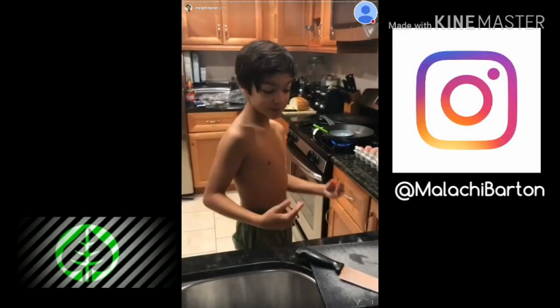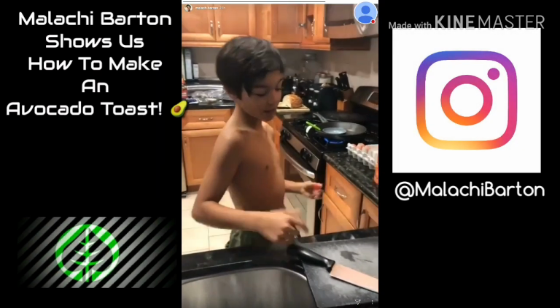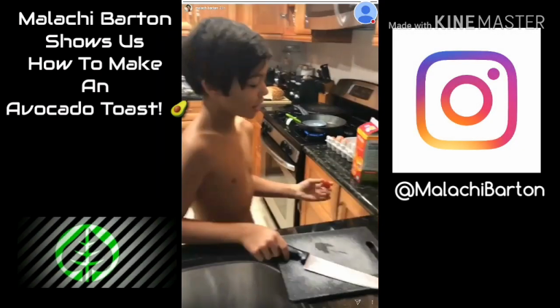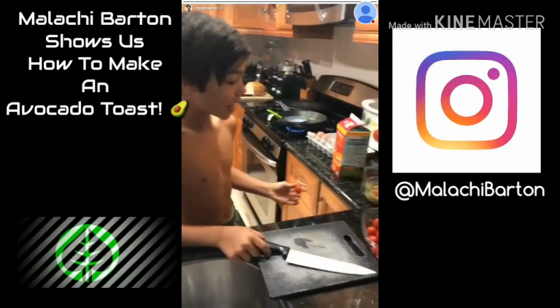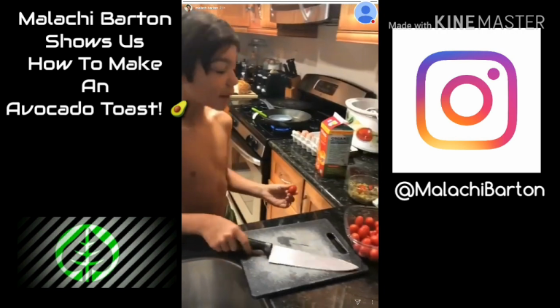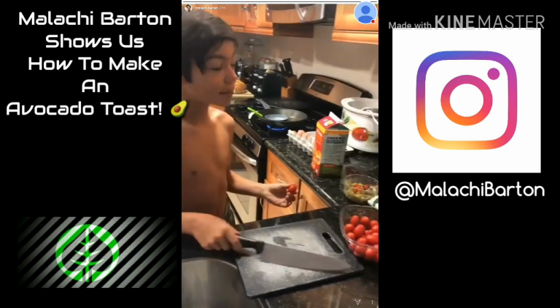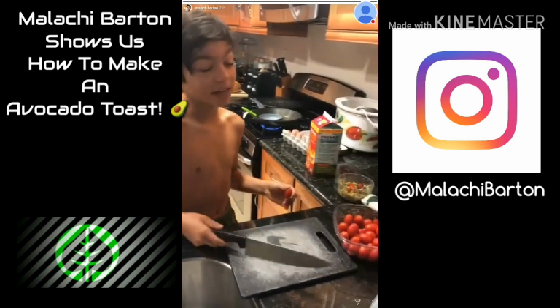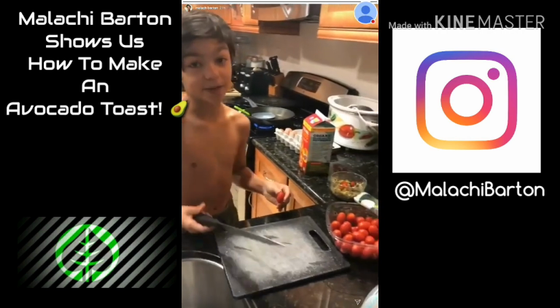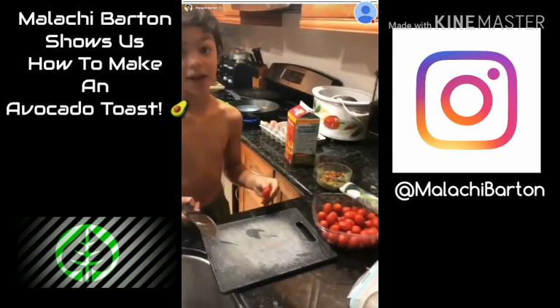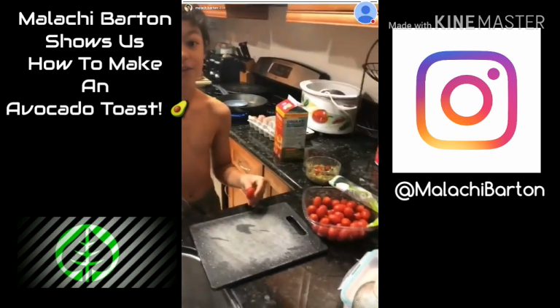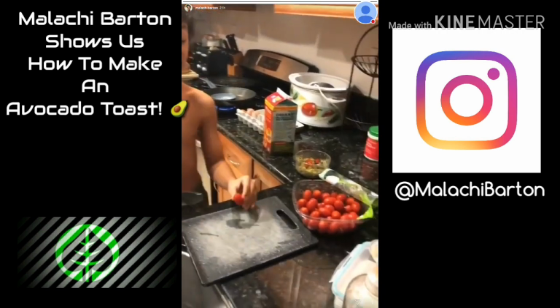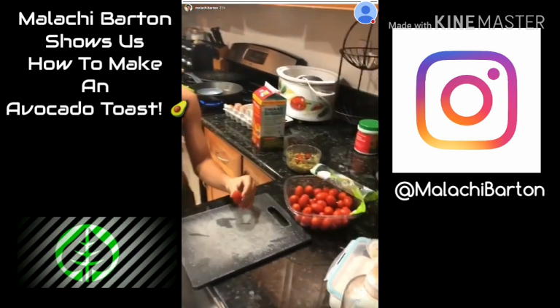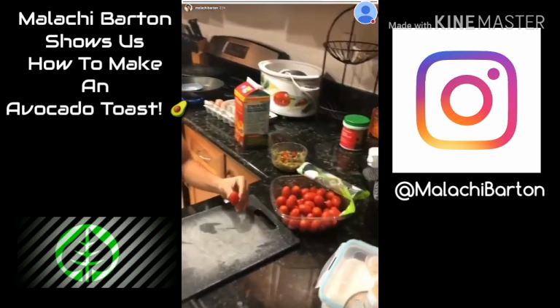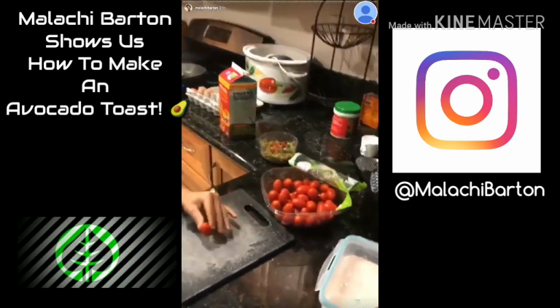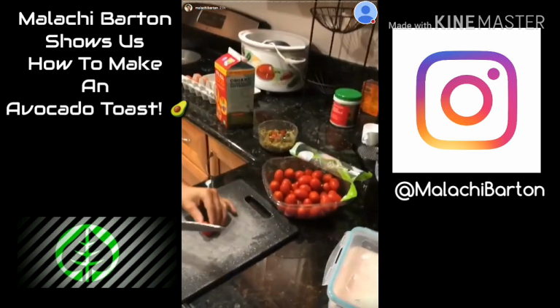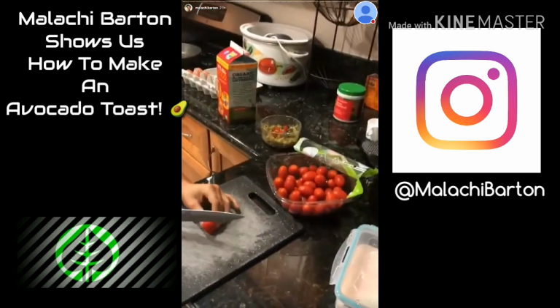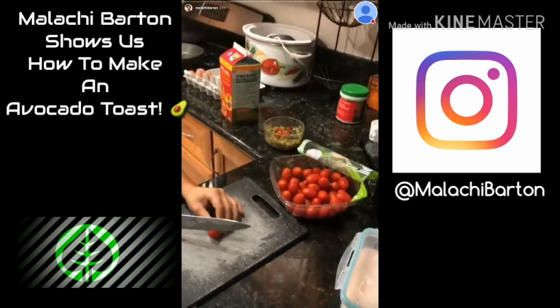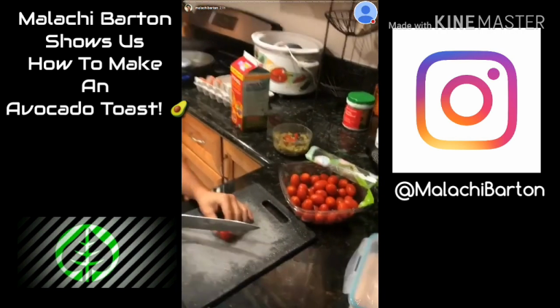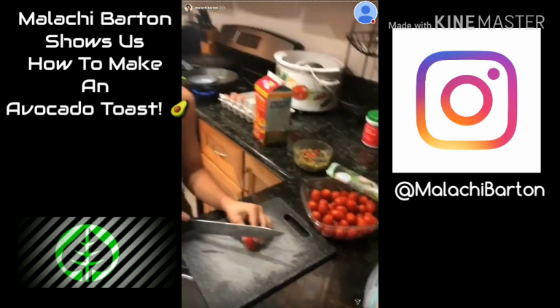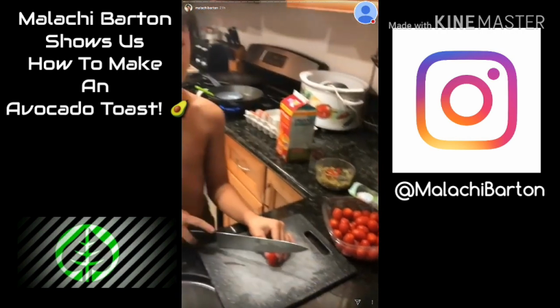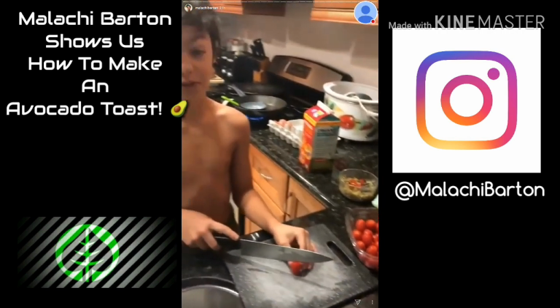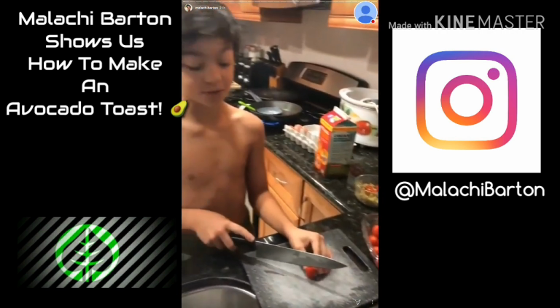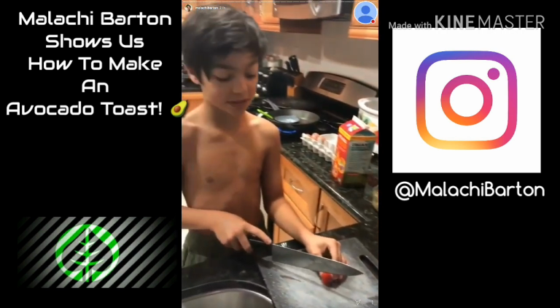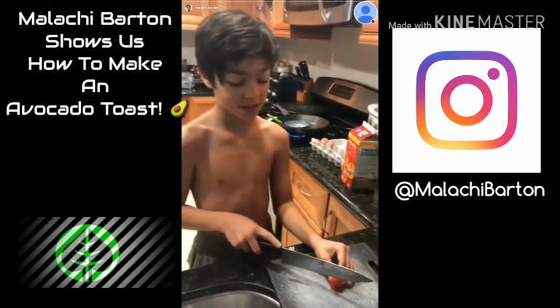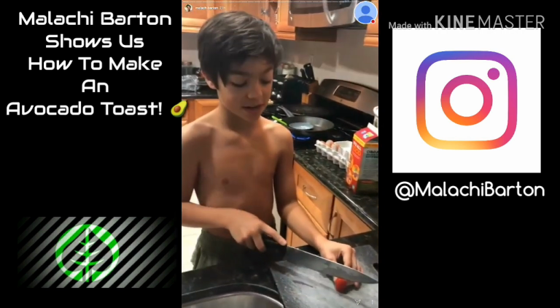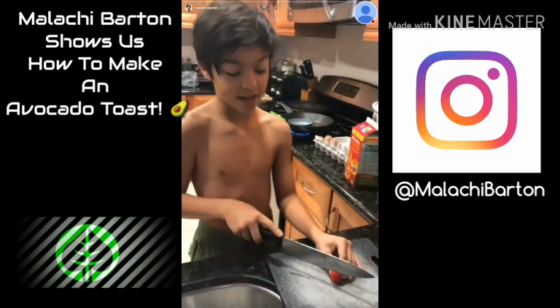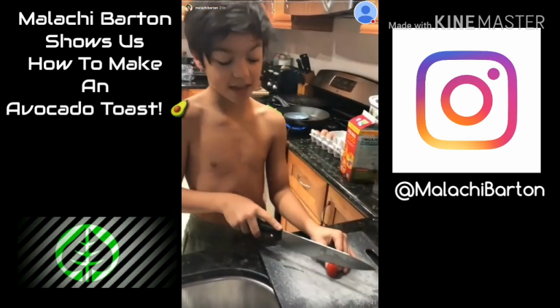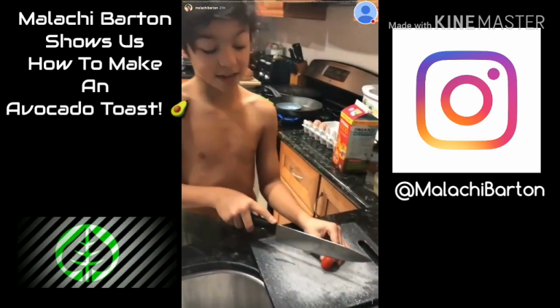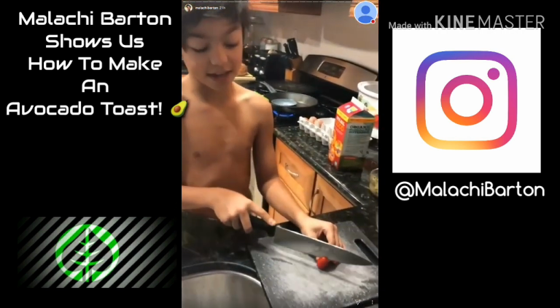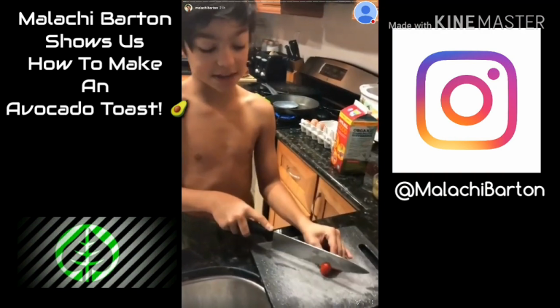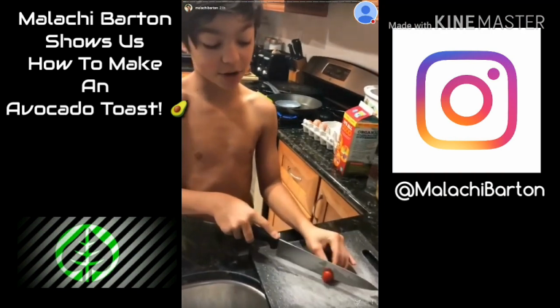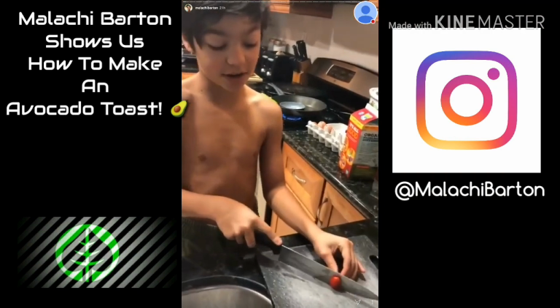I'm here Barton, and I'm making breakfast. Guess what I'm making? I'm making avocado toast, and yes, I'm cooking.